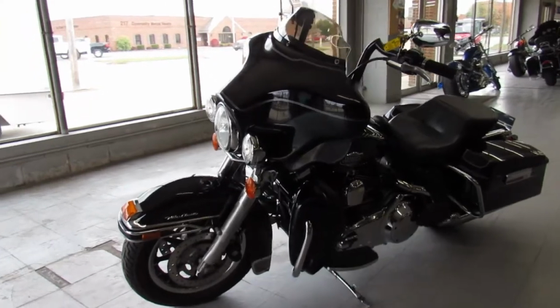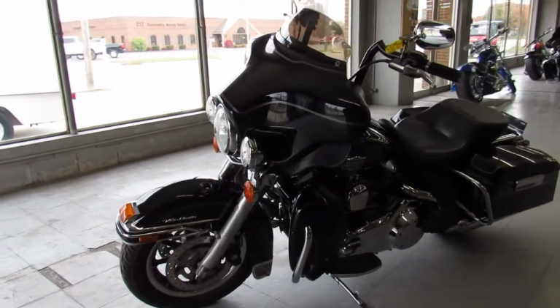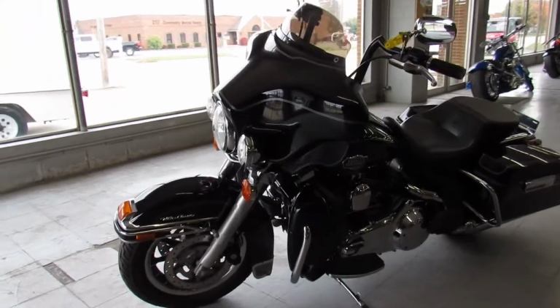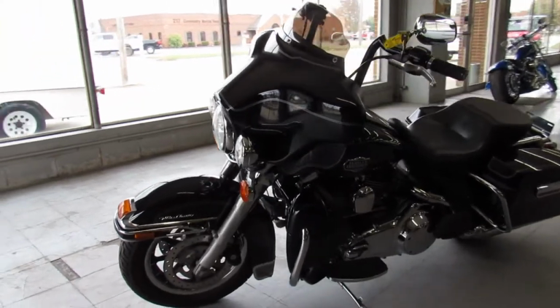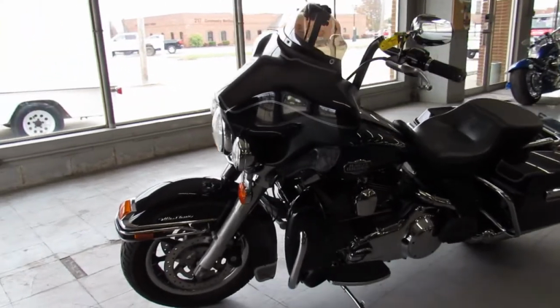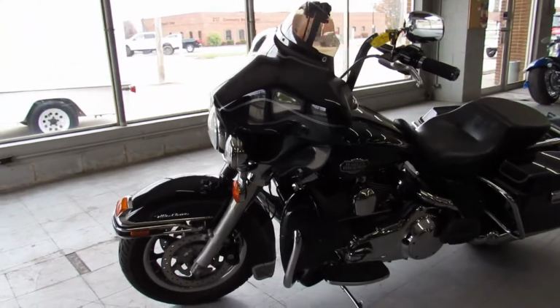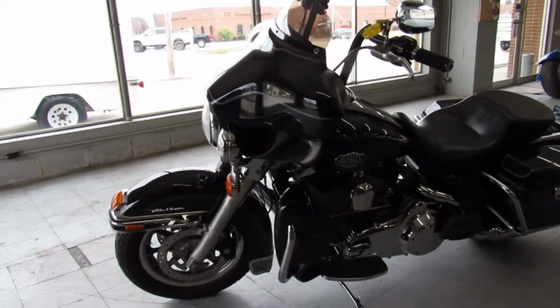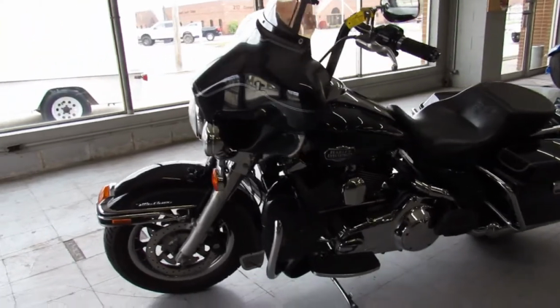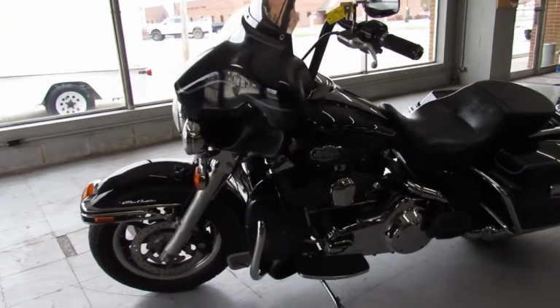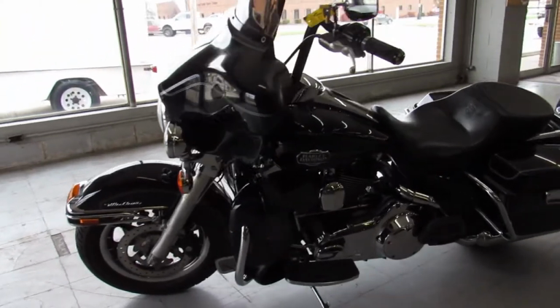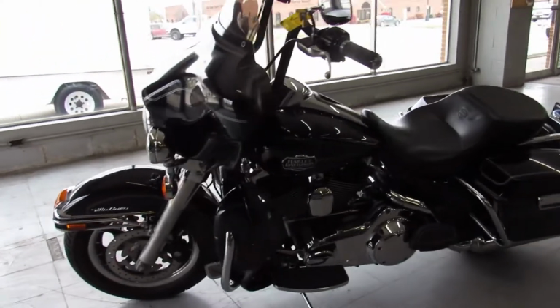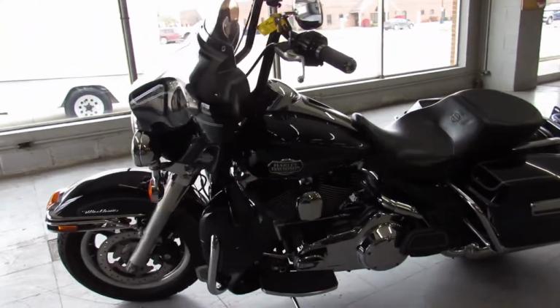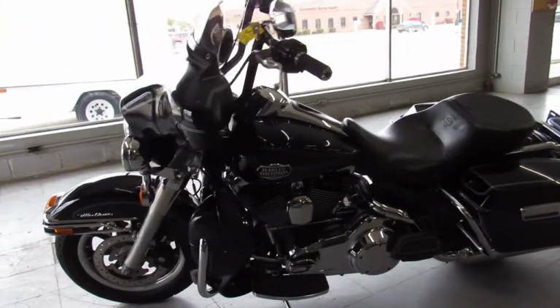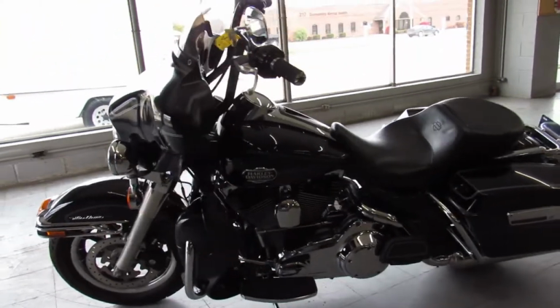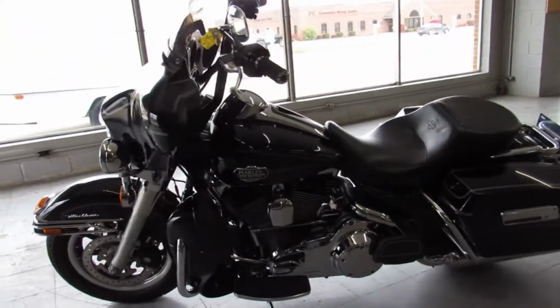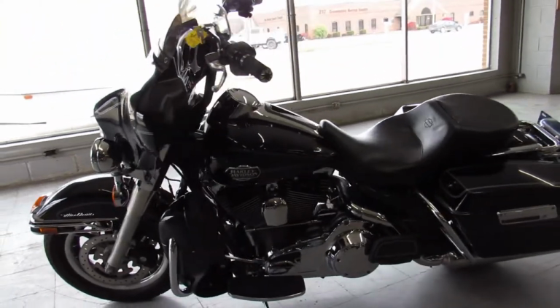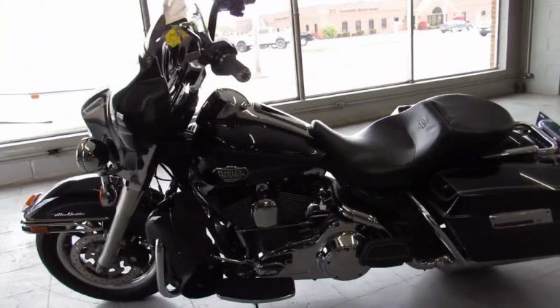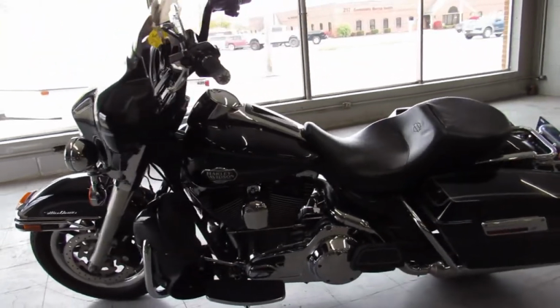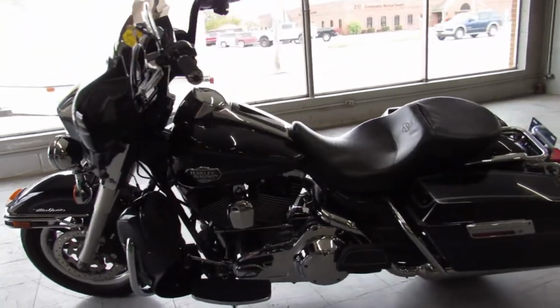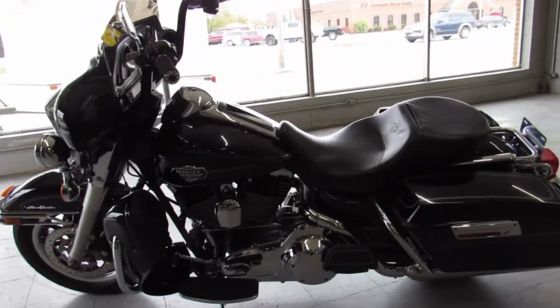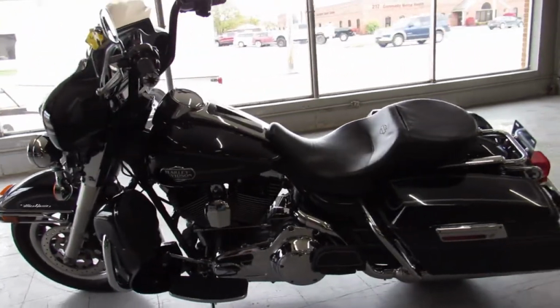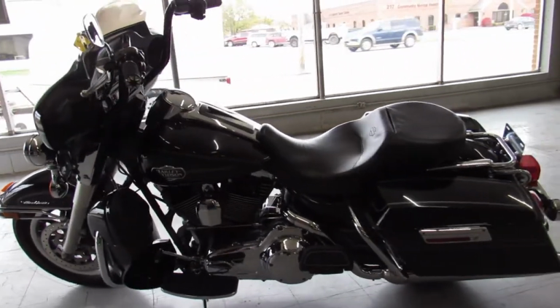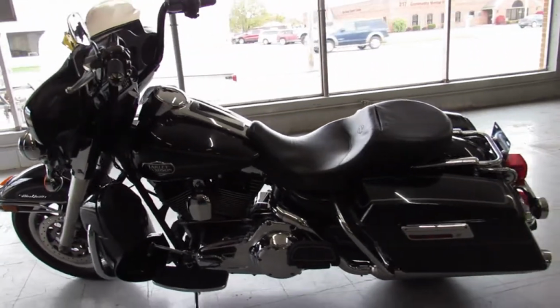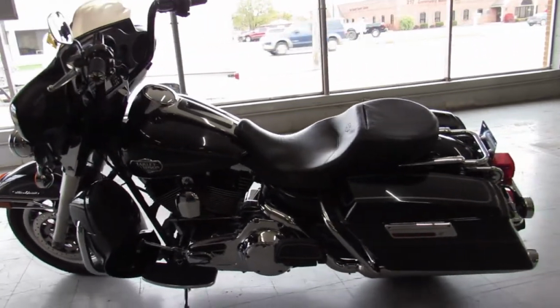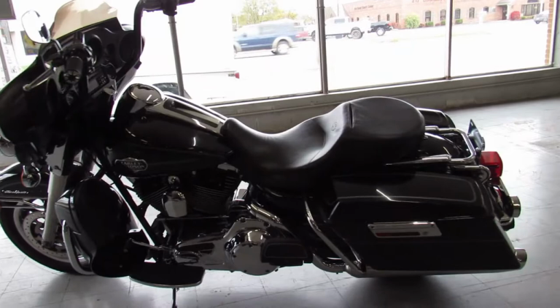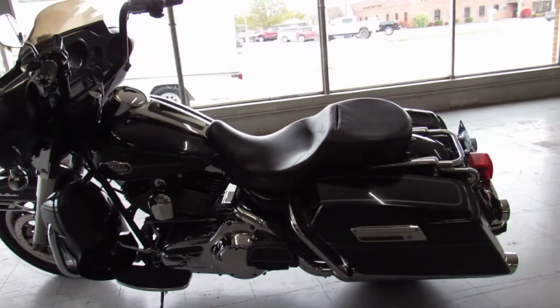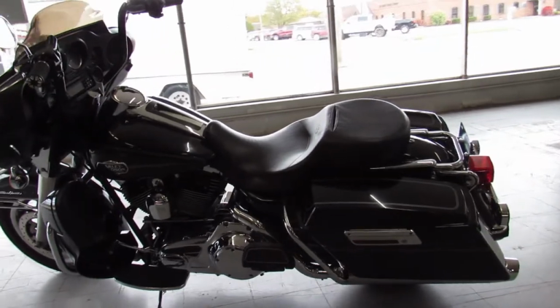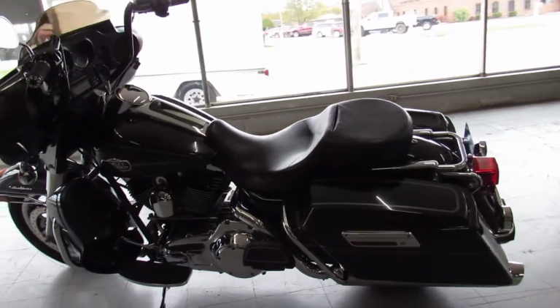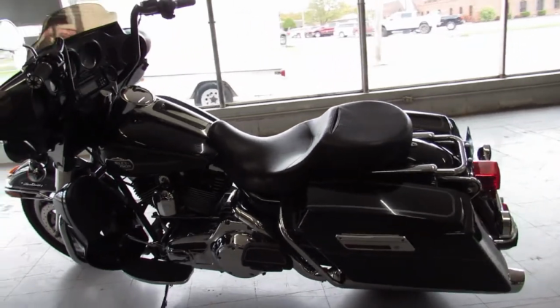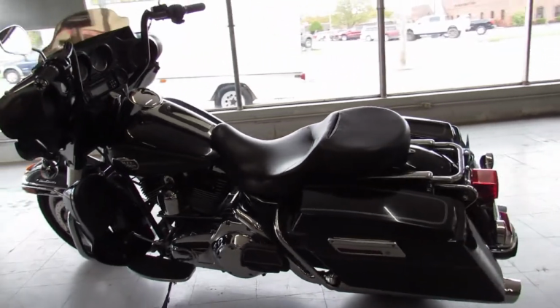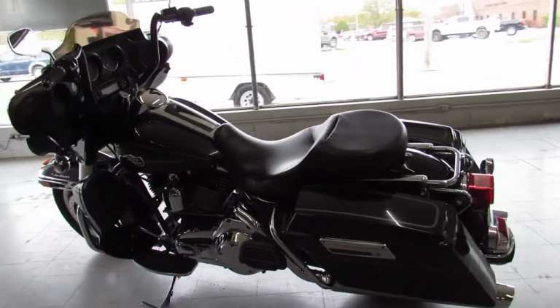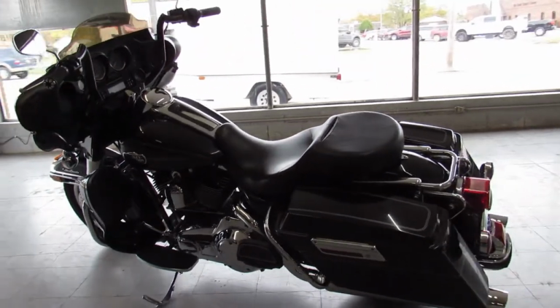Just serviced at the dealership. Inspected, certified, all the fluids have been changed, and this one's ready for the road. Give us a call.